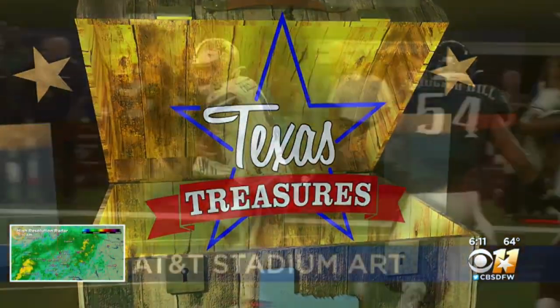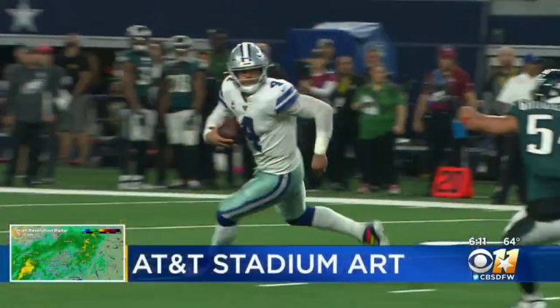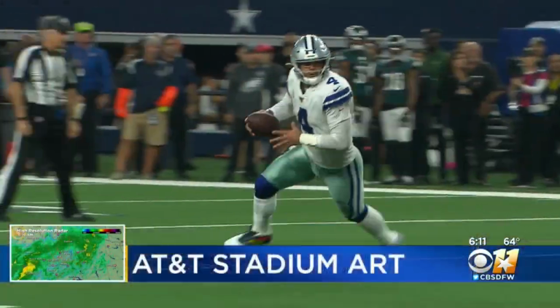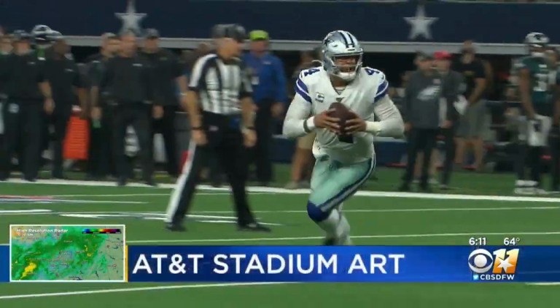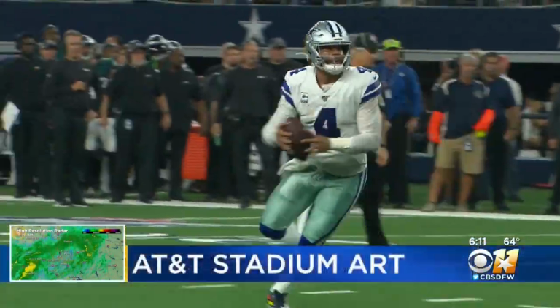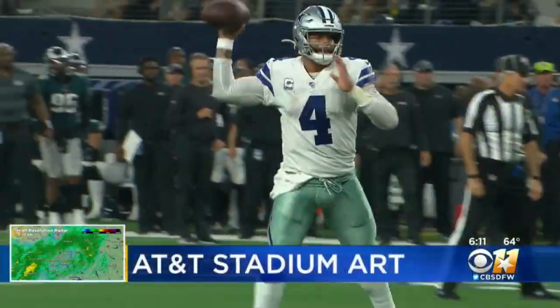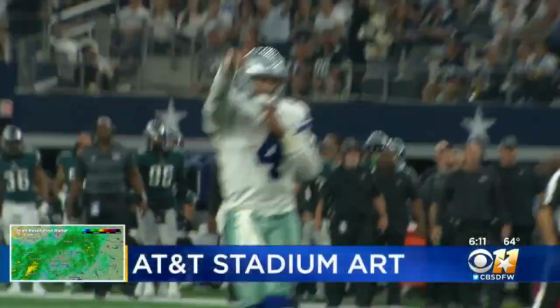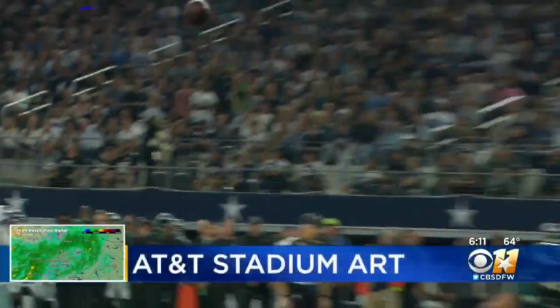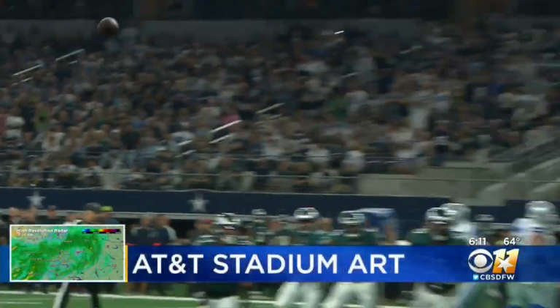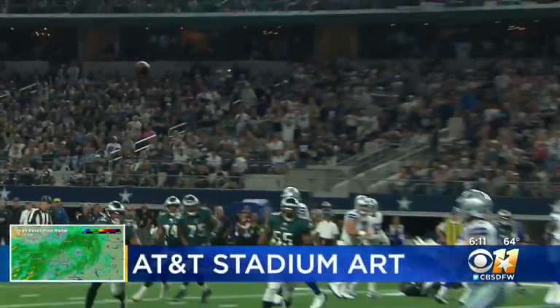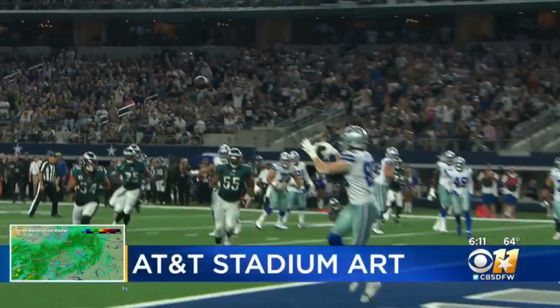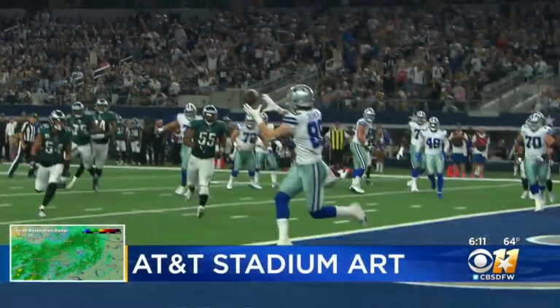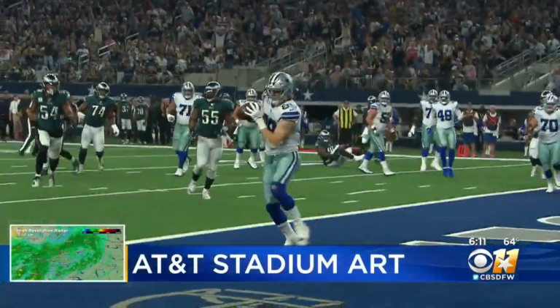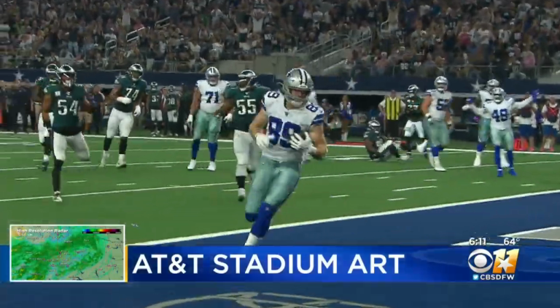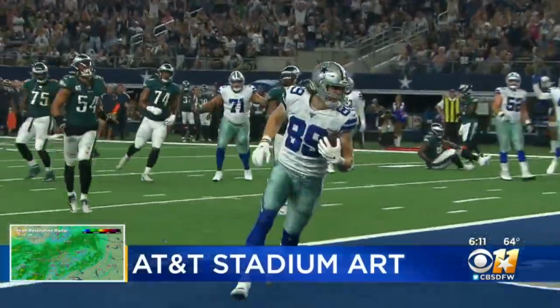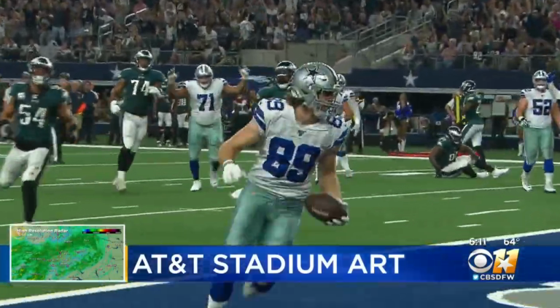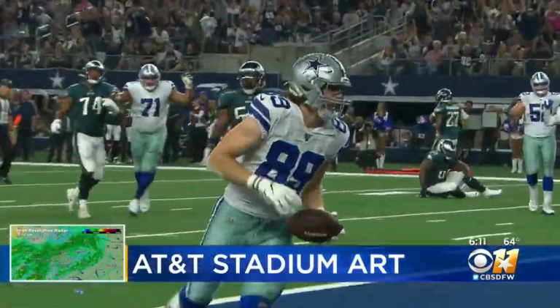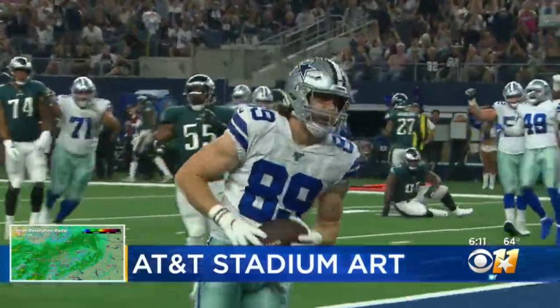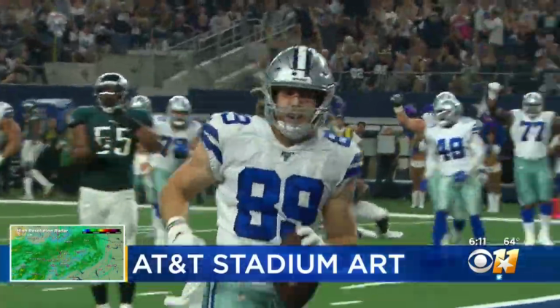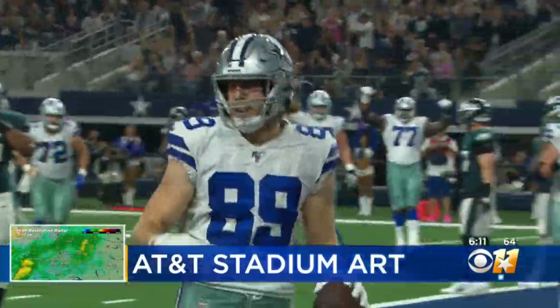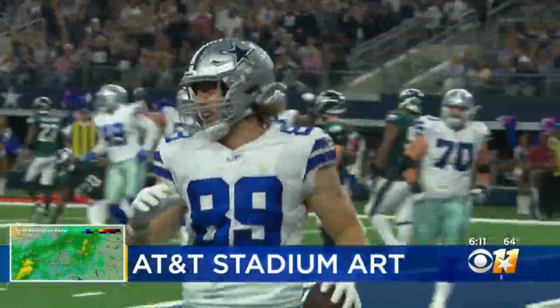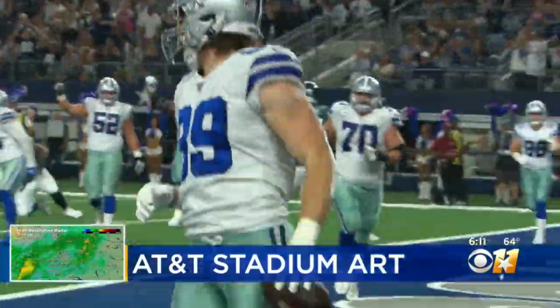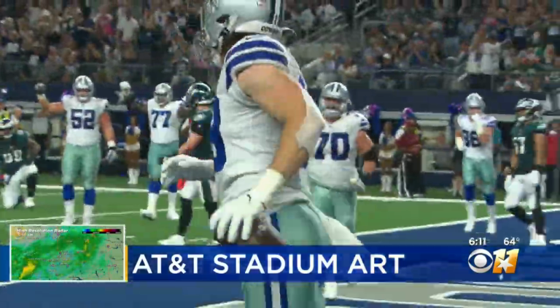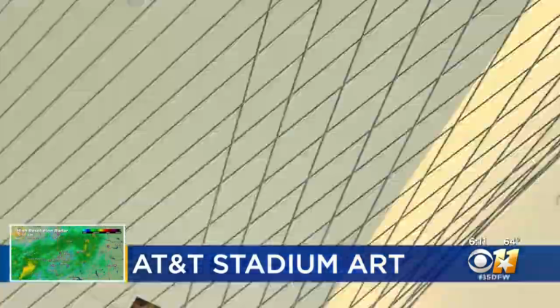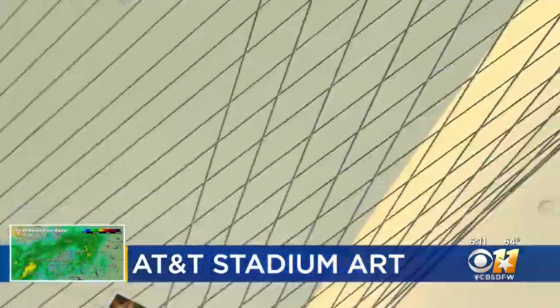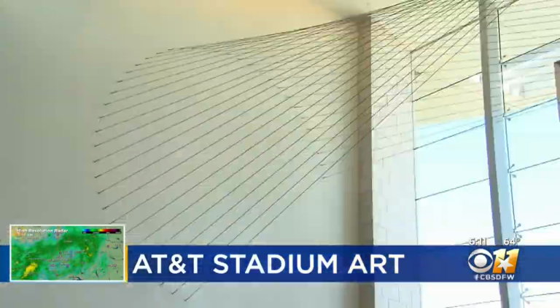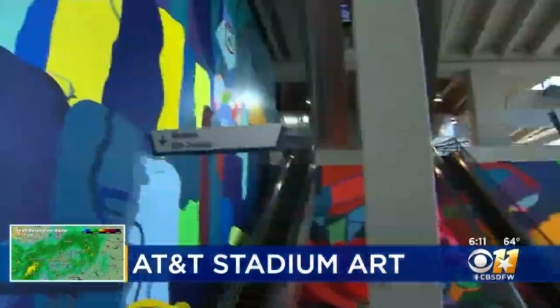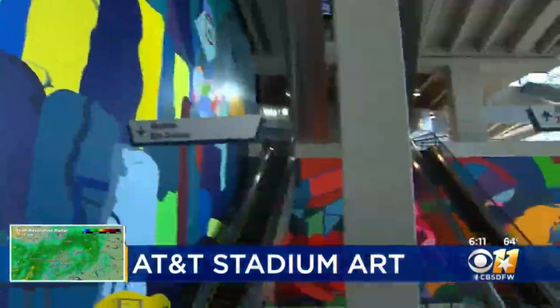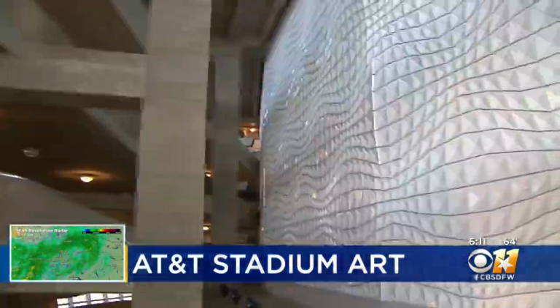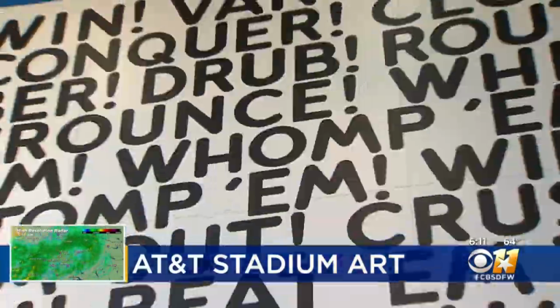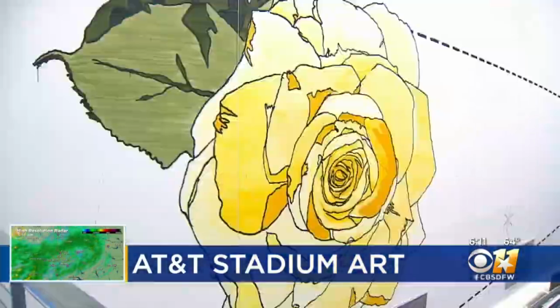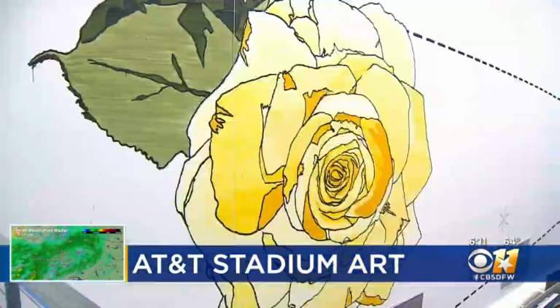The action on the field is the main show at AT&T Stadium, but there's something else you should see when you come here: the artwork.